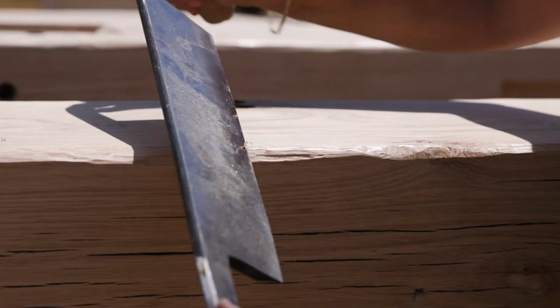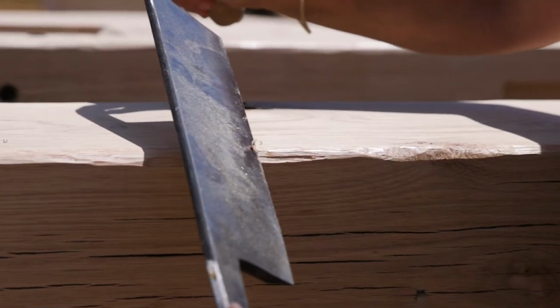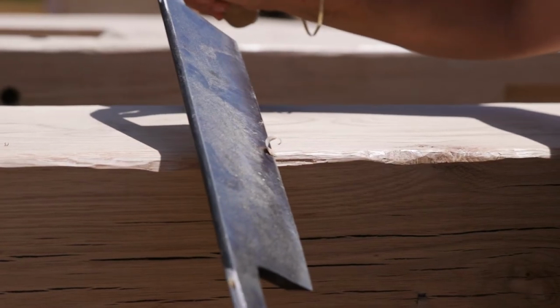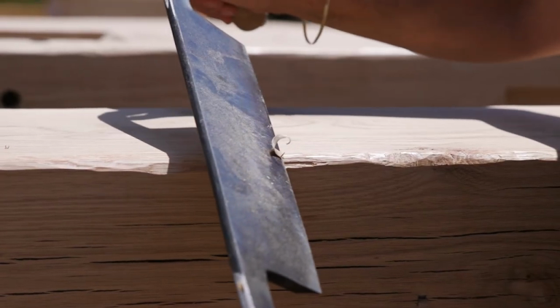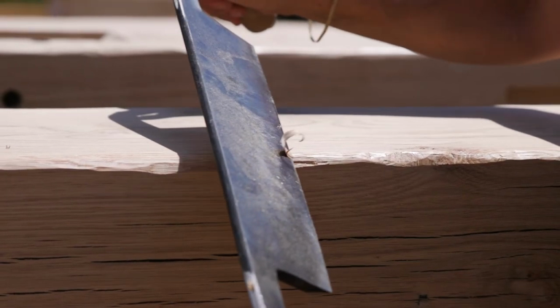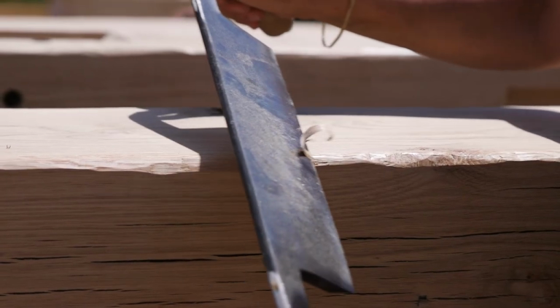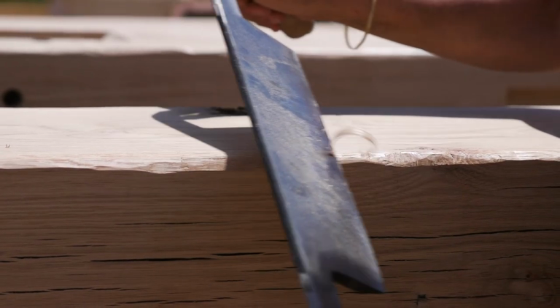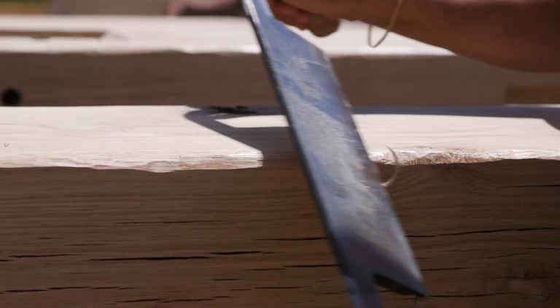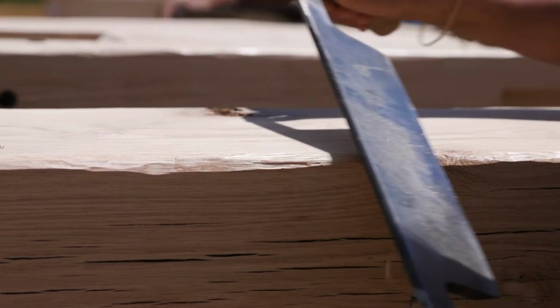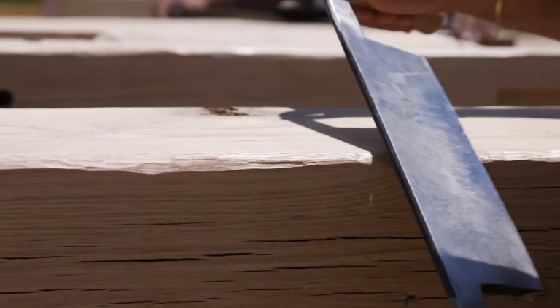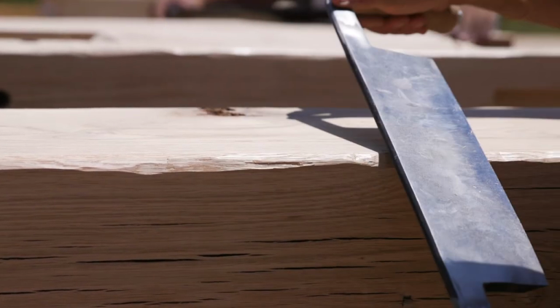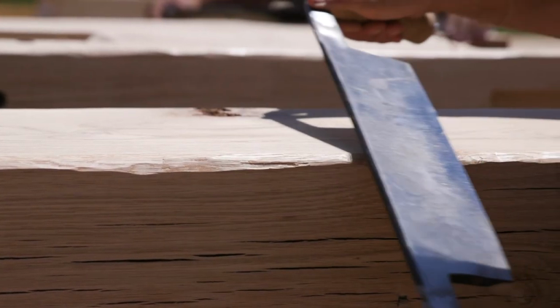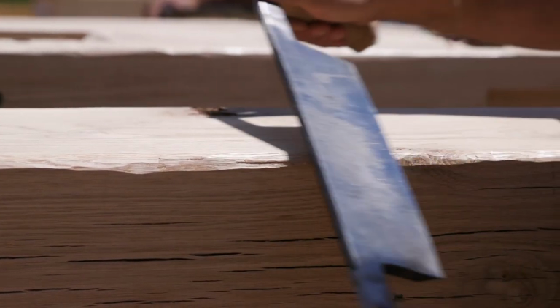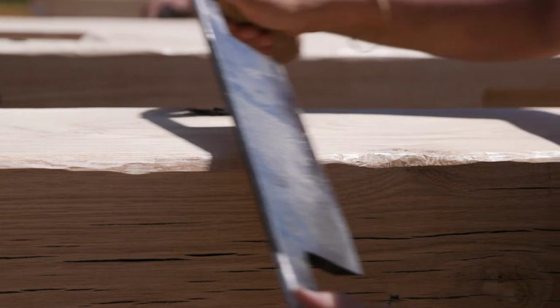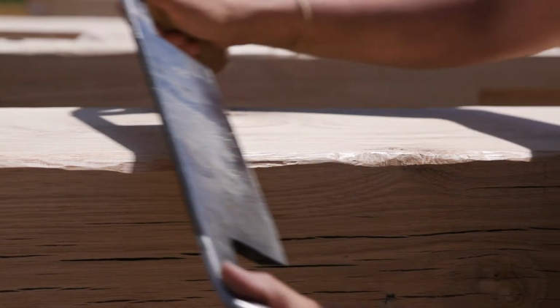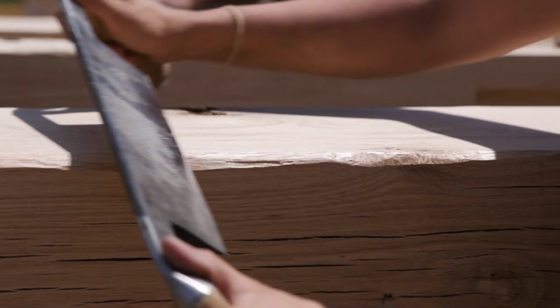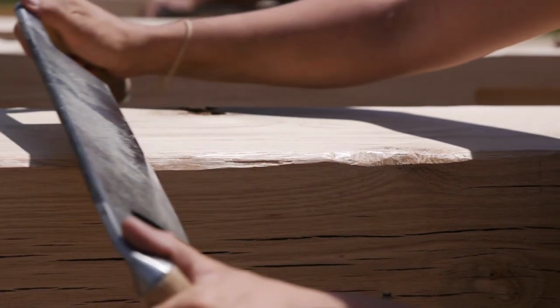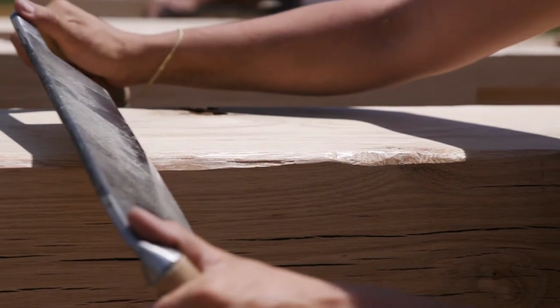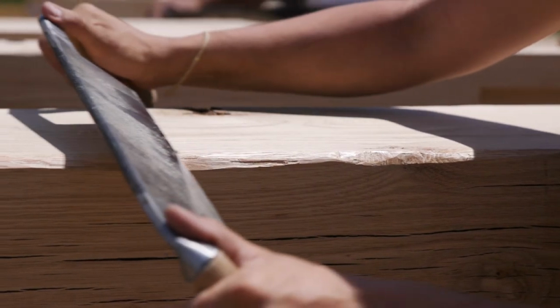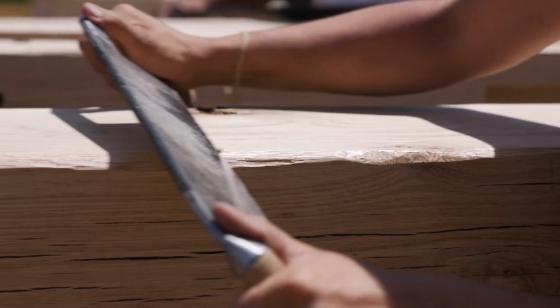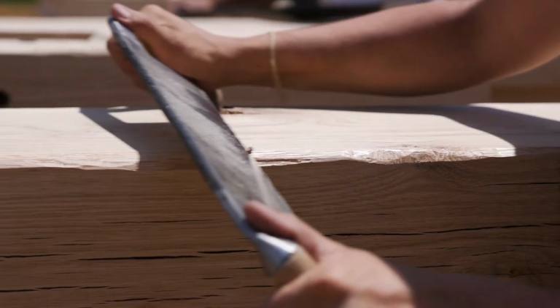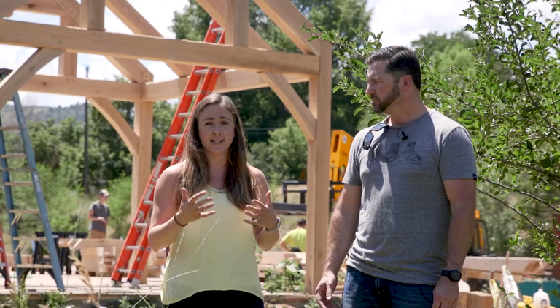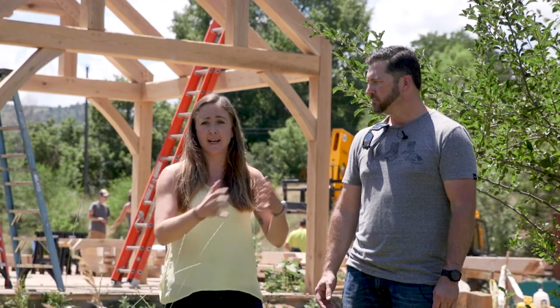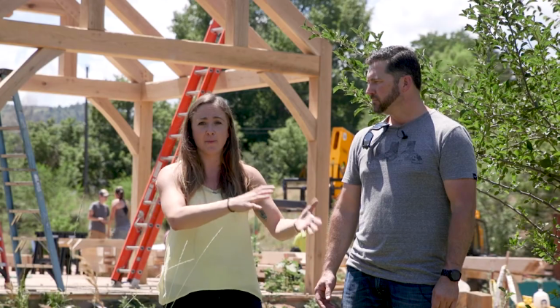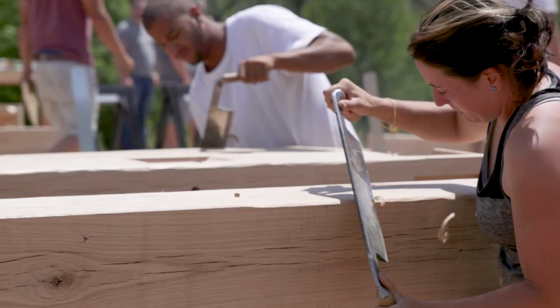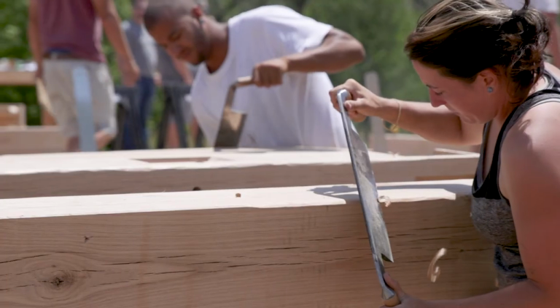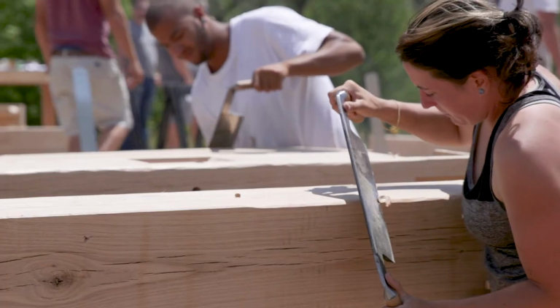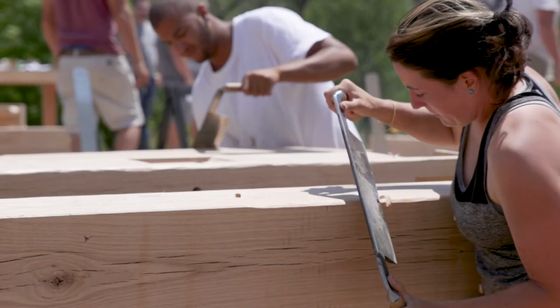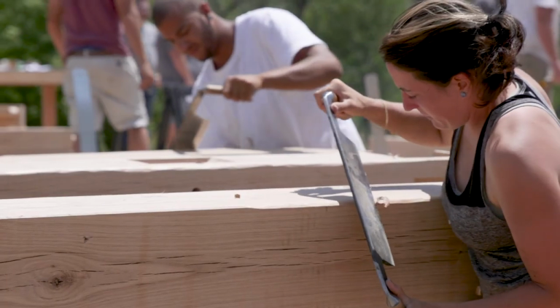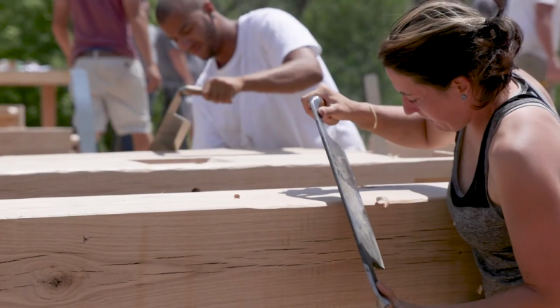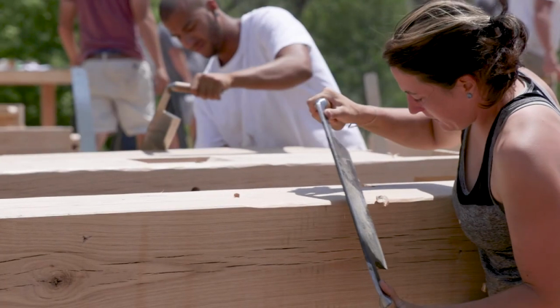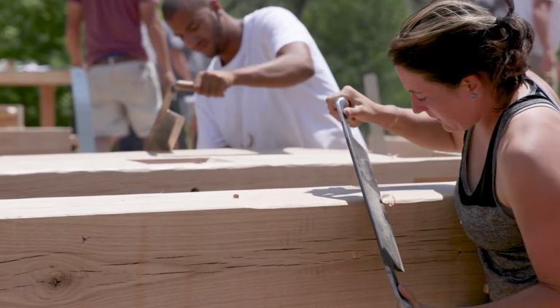It's really fun to see them shape the timbers here on site. It's something you don't really get to see — it kind of happens behind the scenes, but here we're doing it right on site.